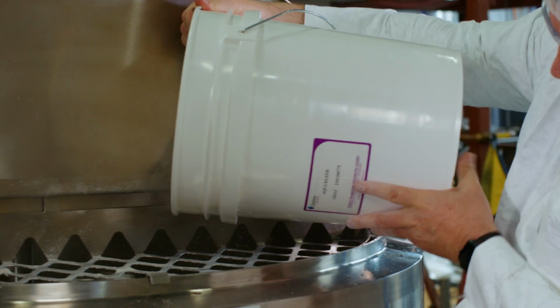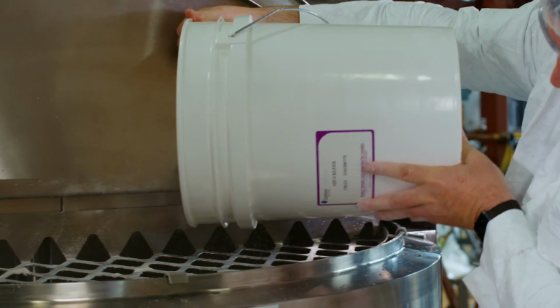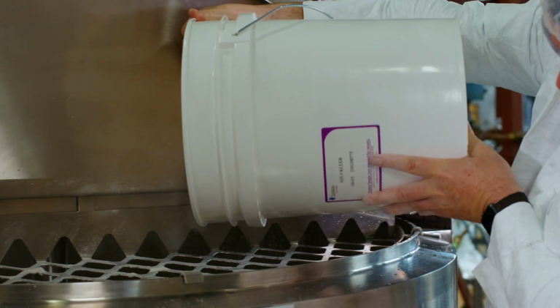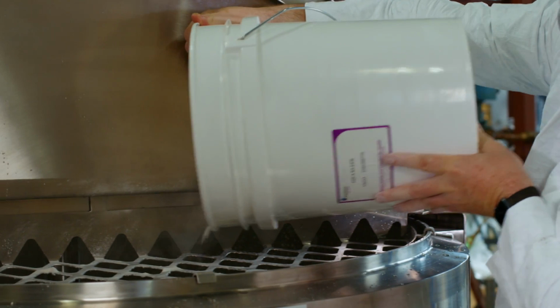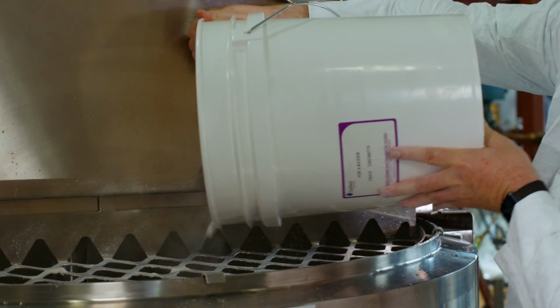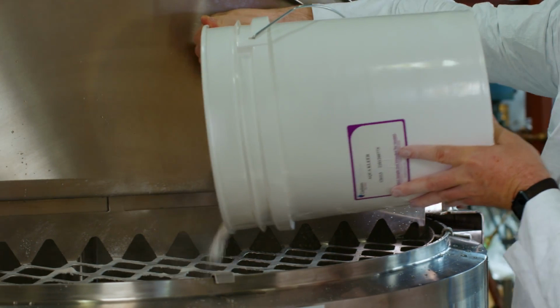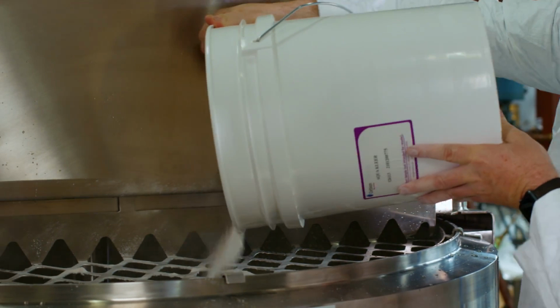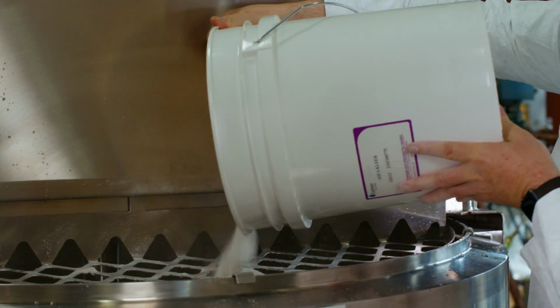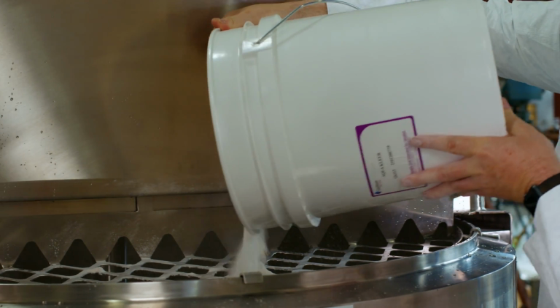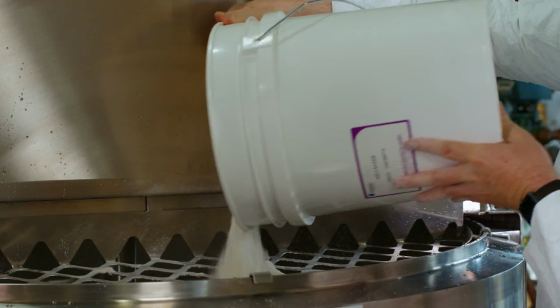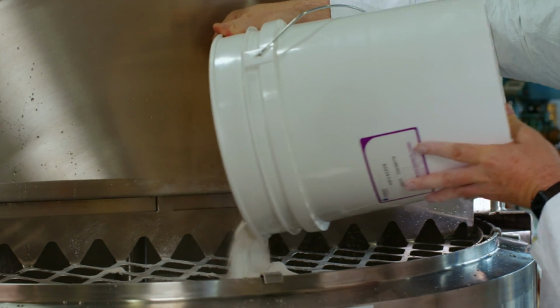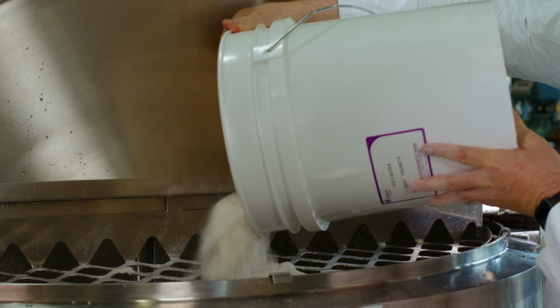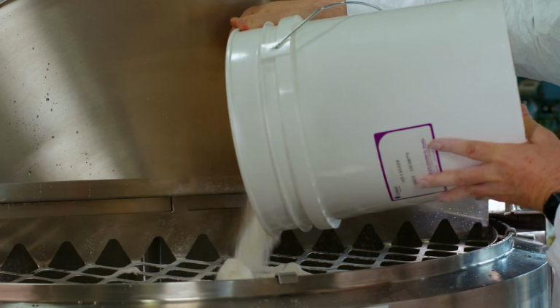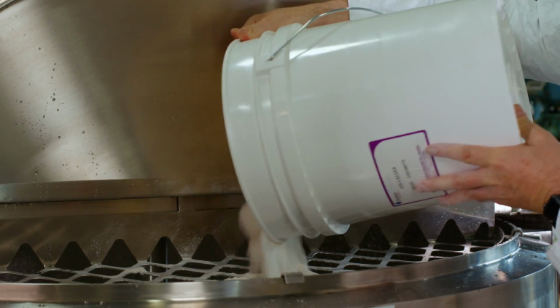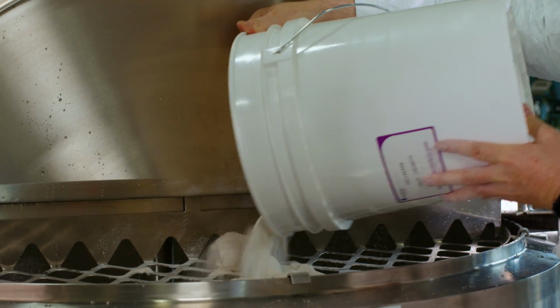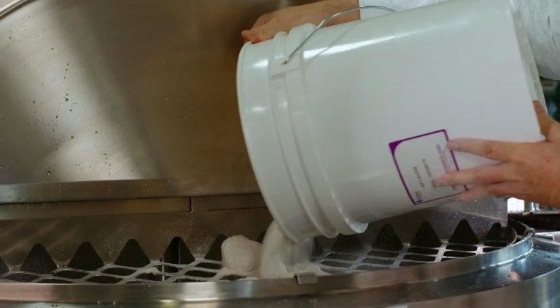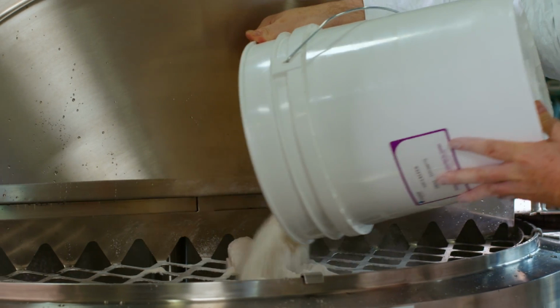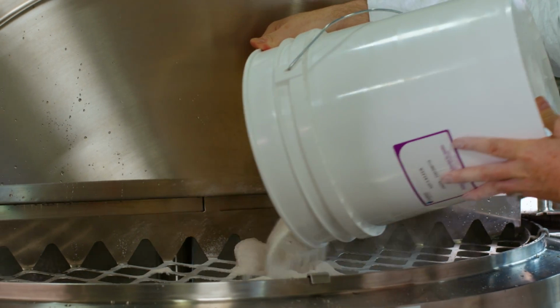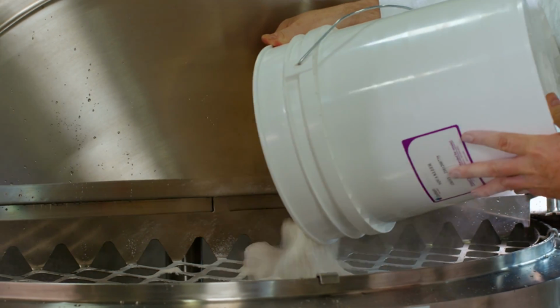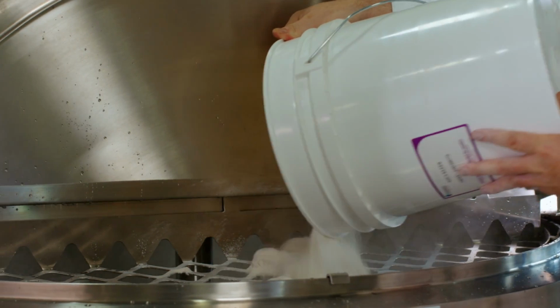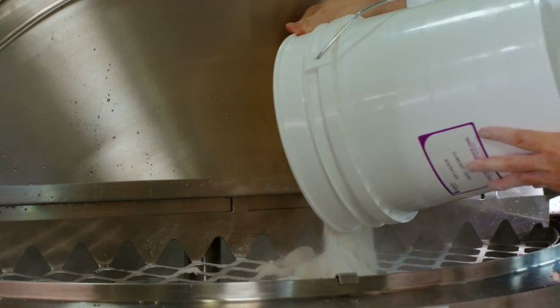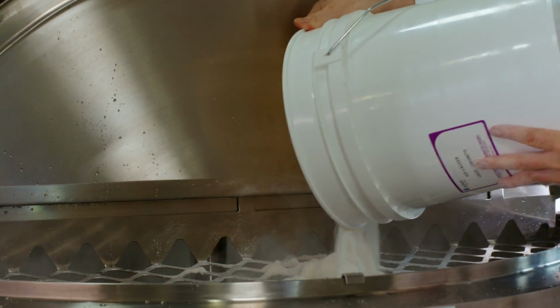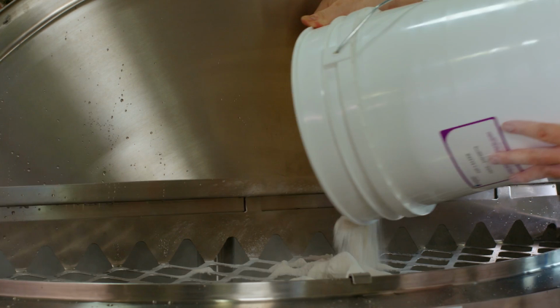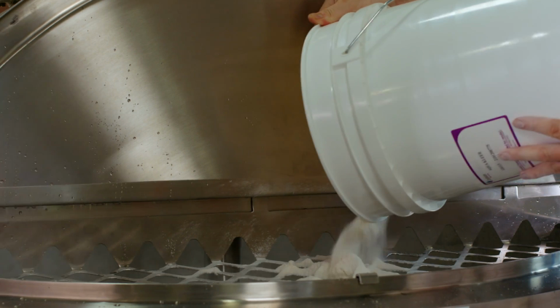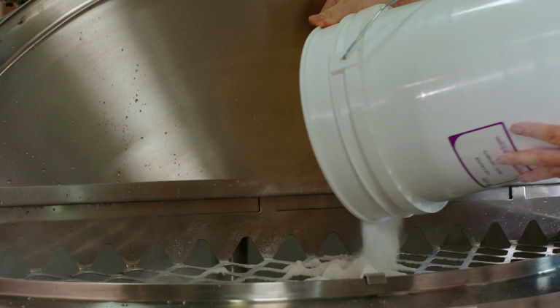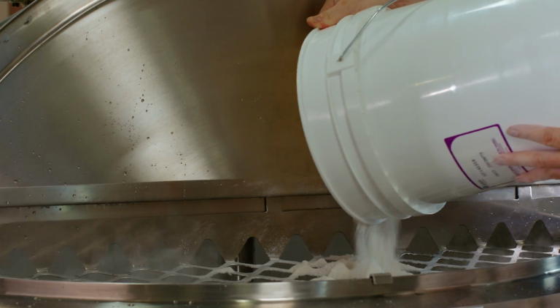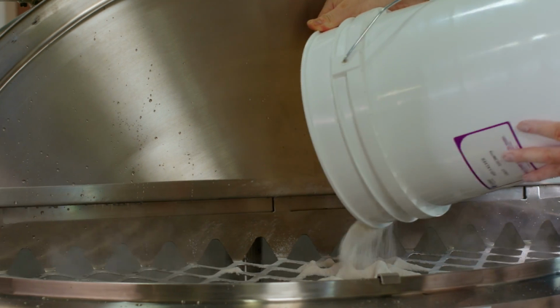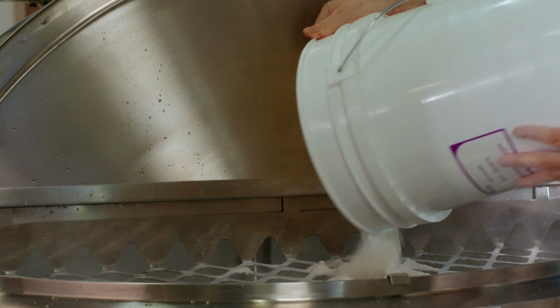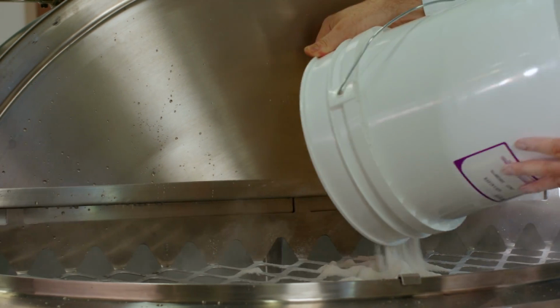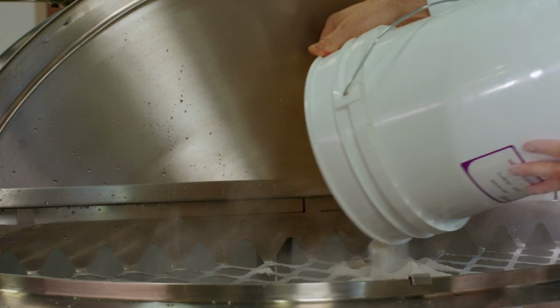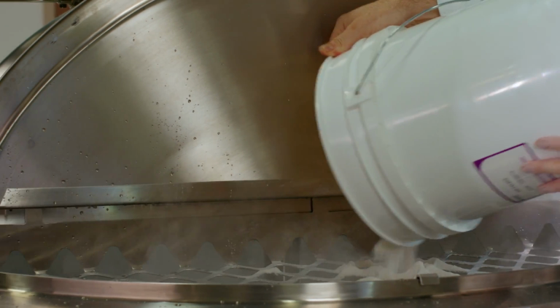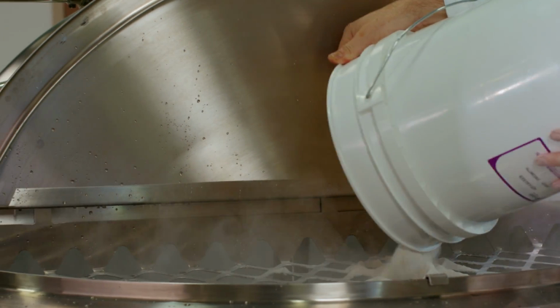If the safety grate is removed while the liquifier is in operation, the blender will automatically stop, protecting the operator from injury.